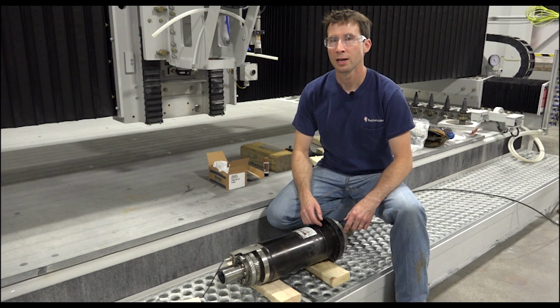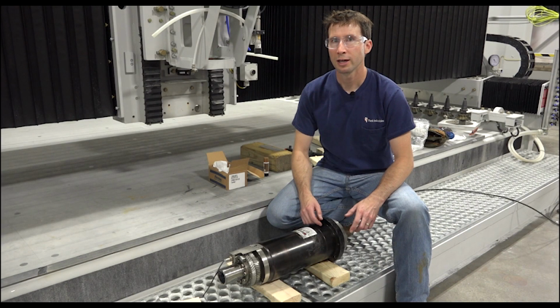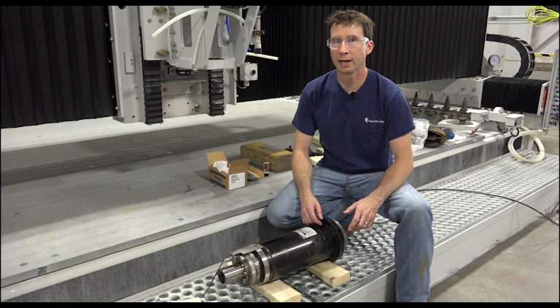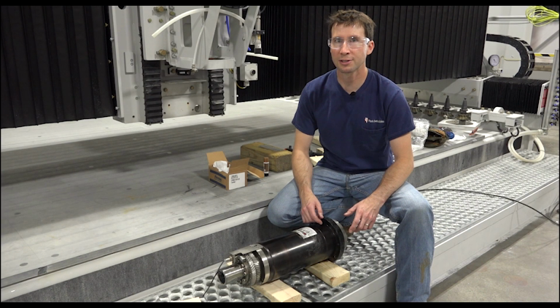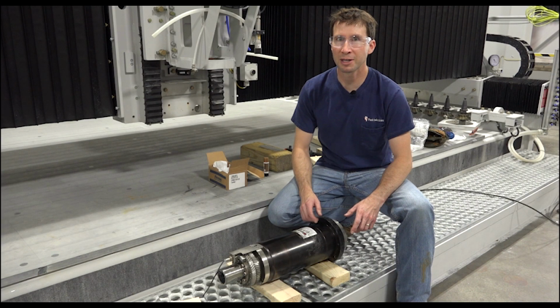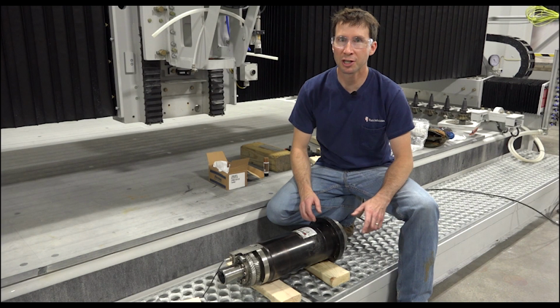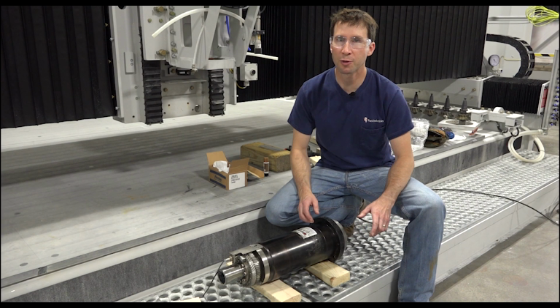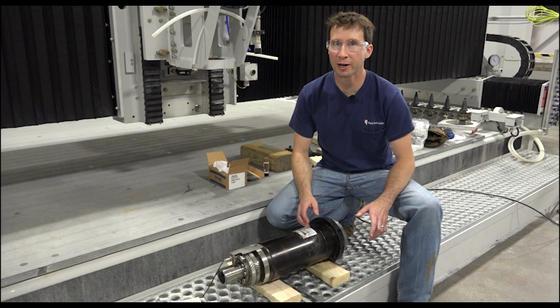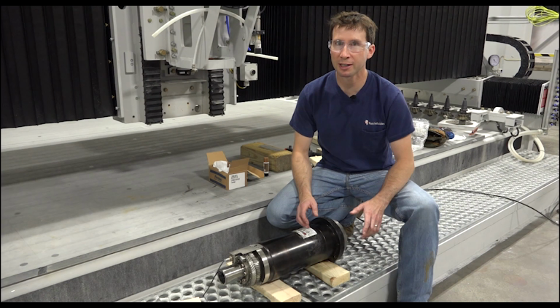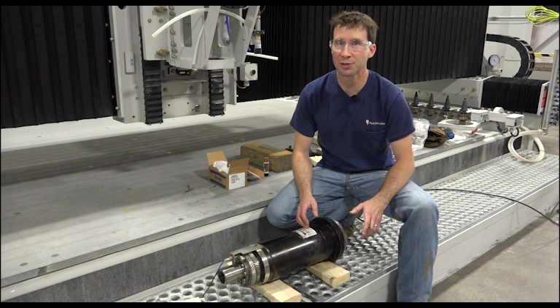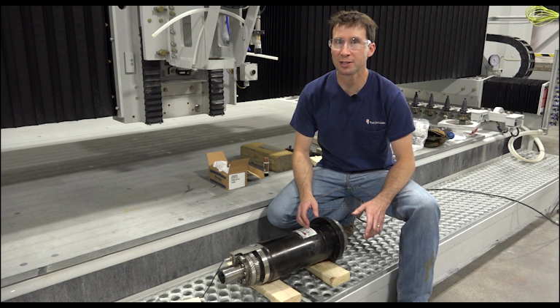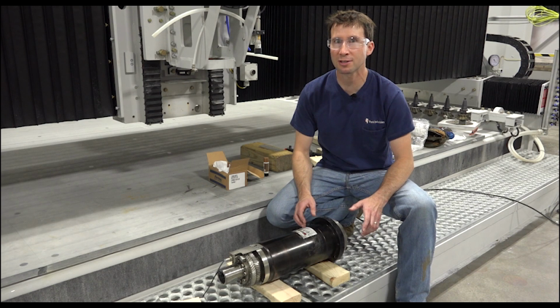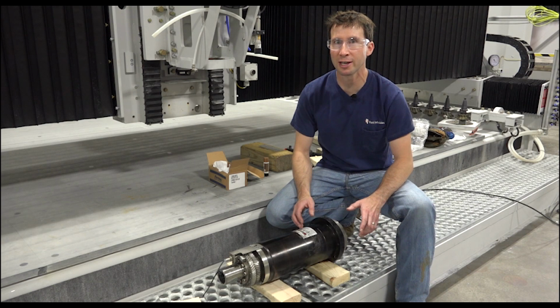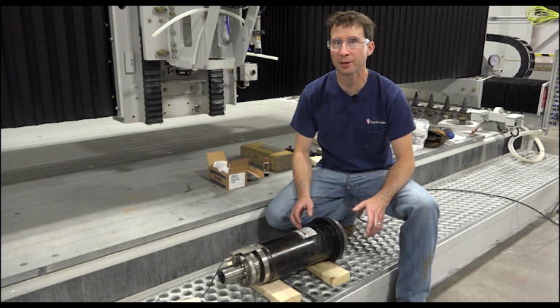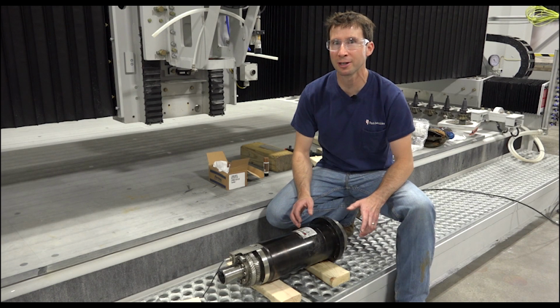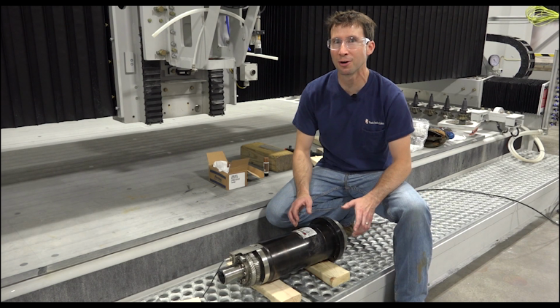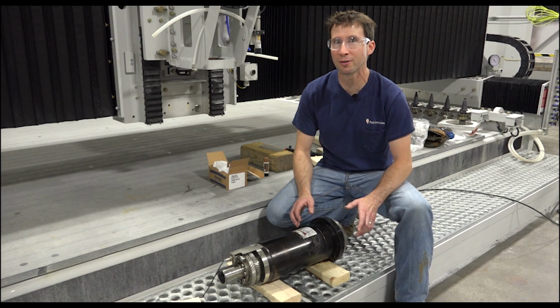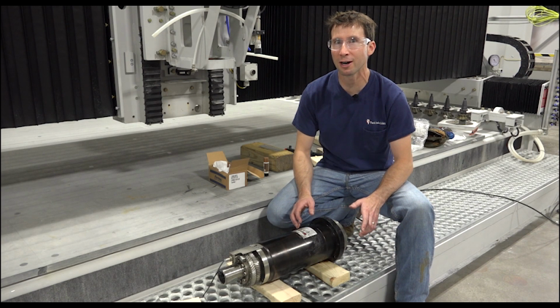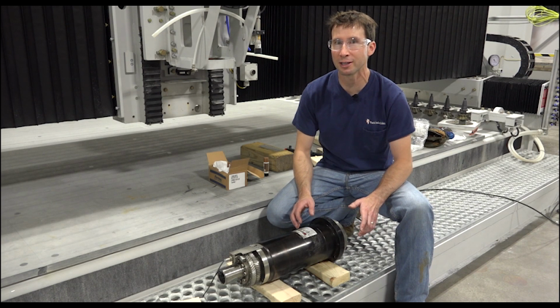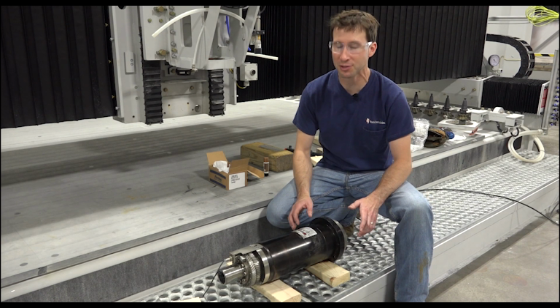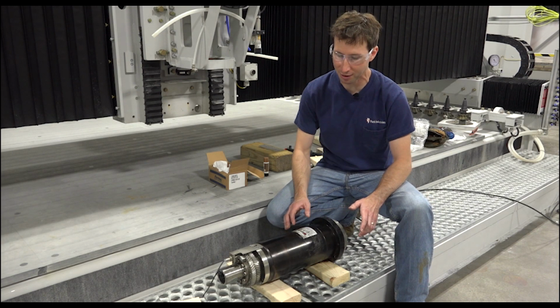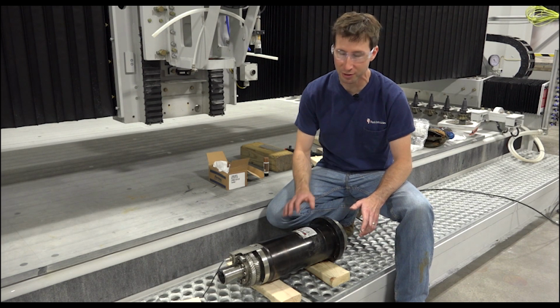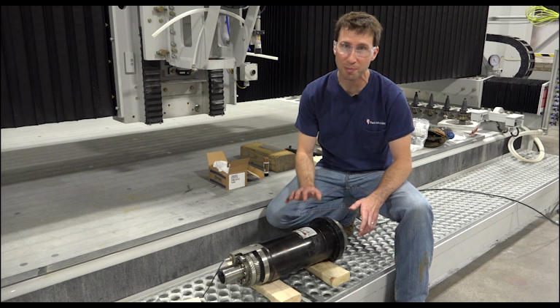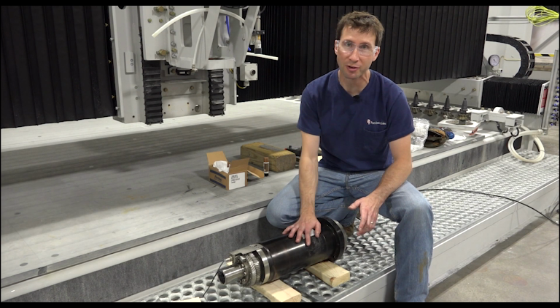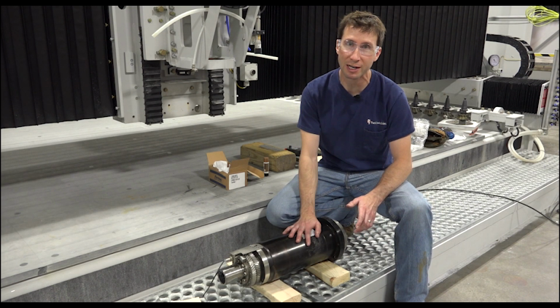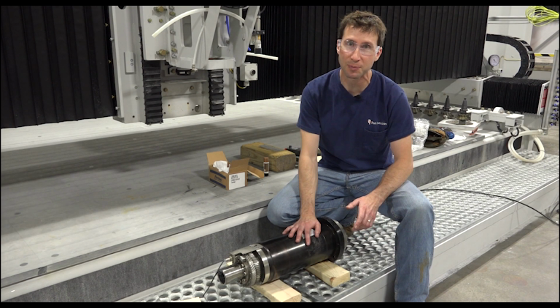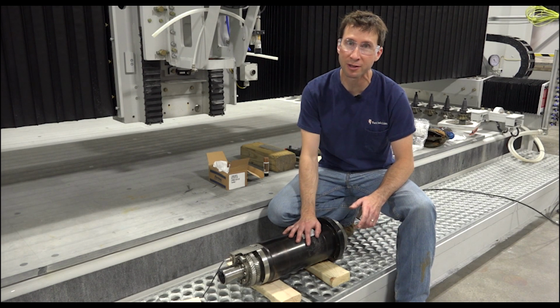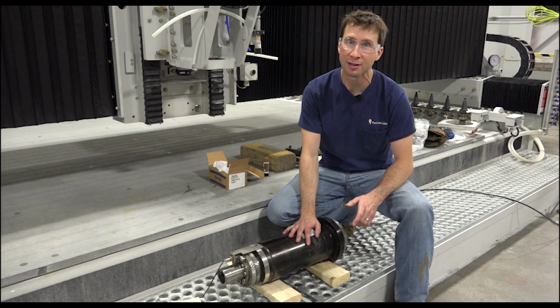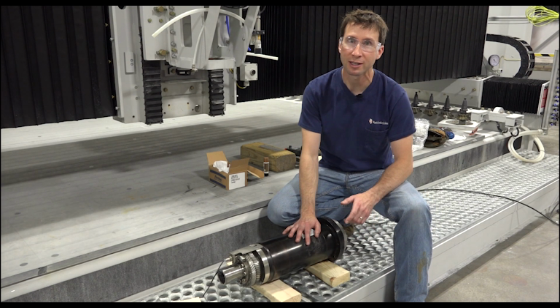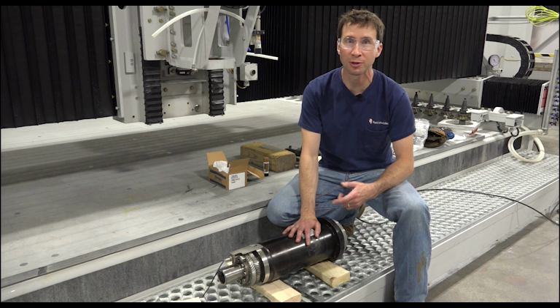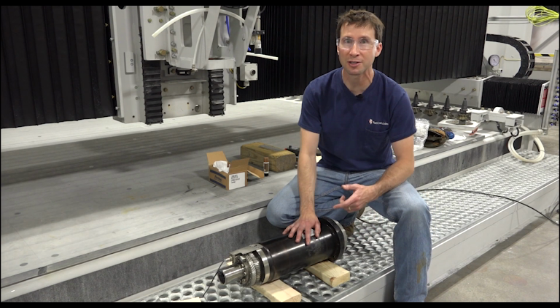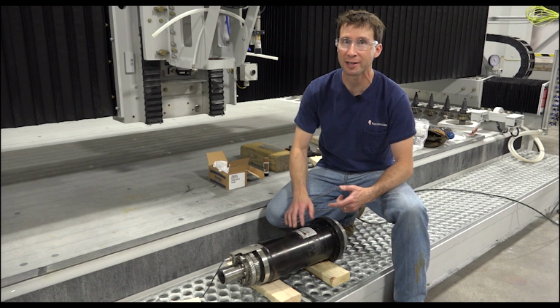Hey guys, I'm AJ with Park Industries. Today we're going to go over how to install a new belt drive spindle into a Titan.